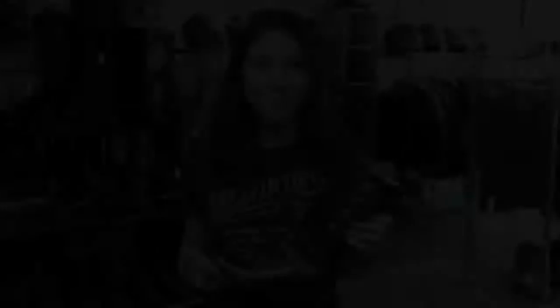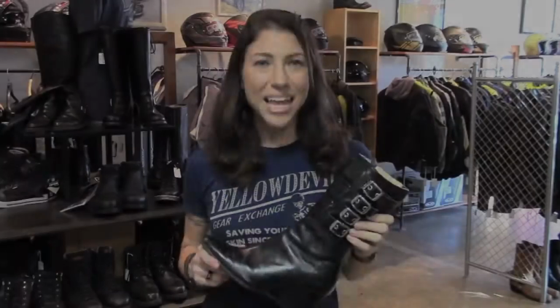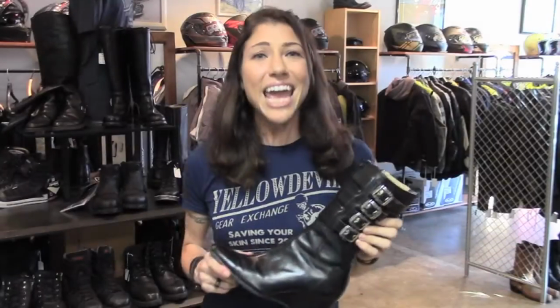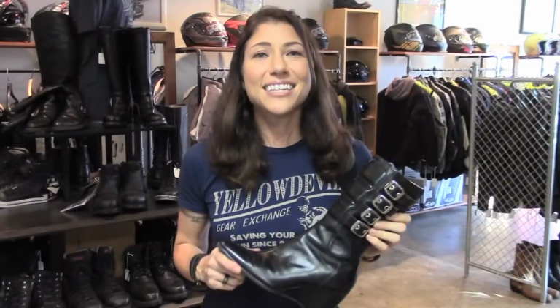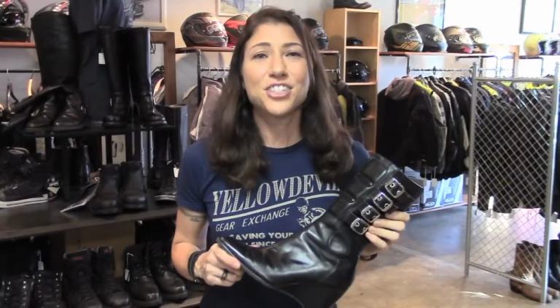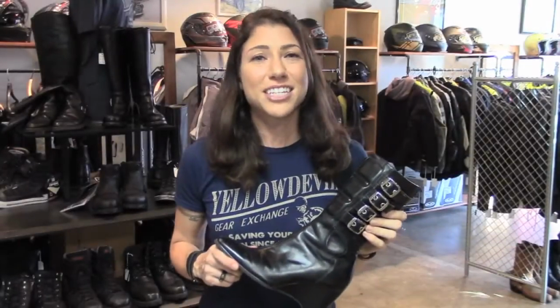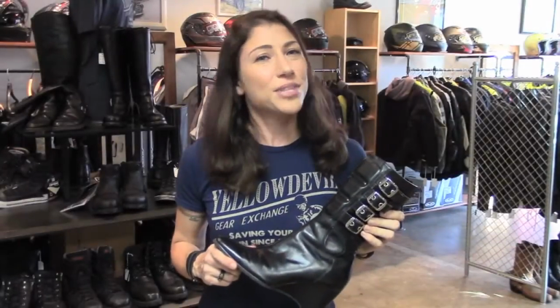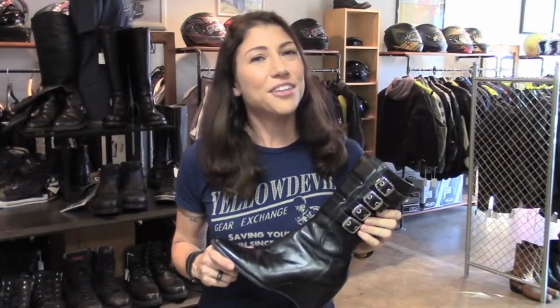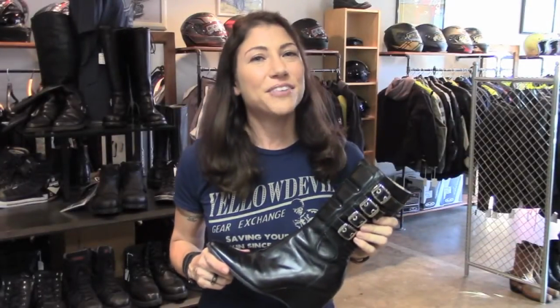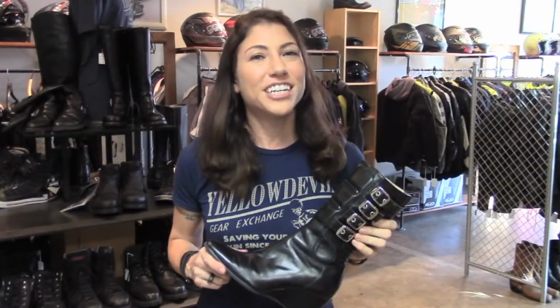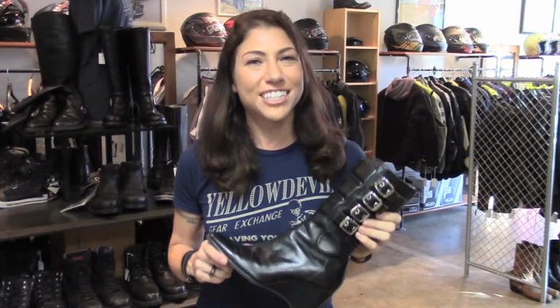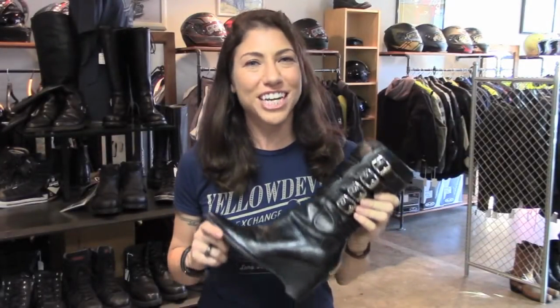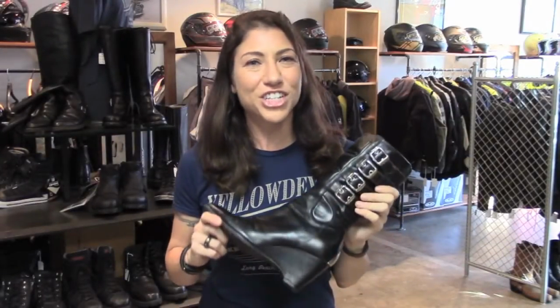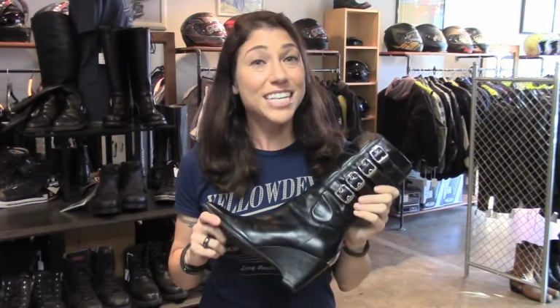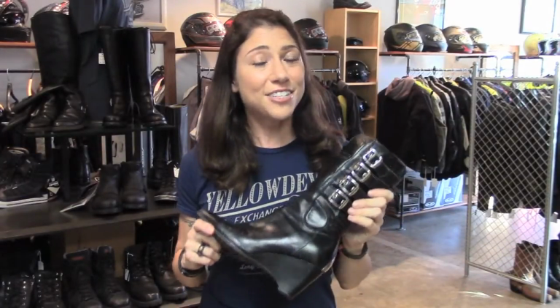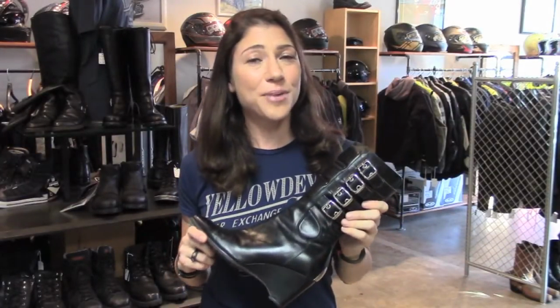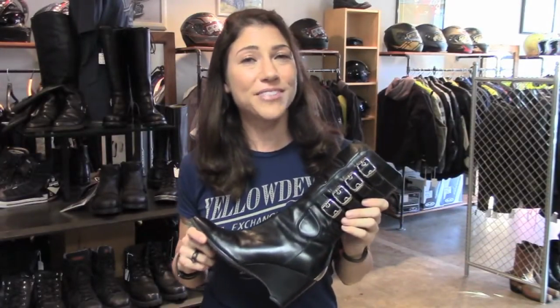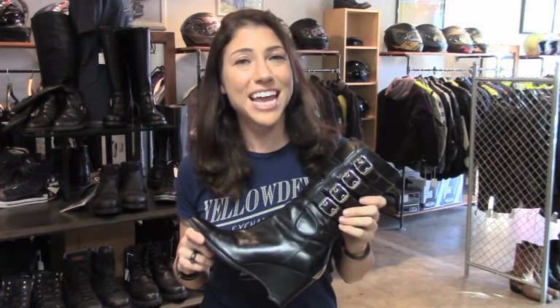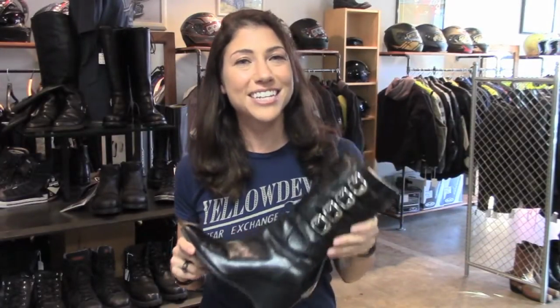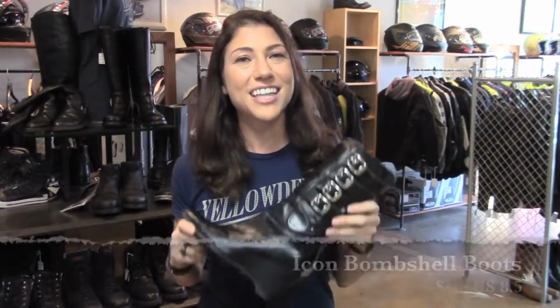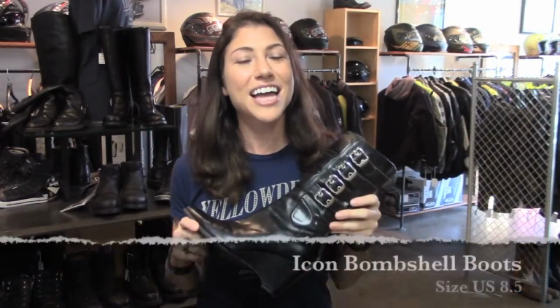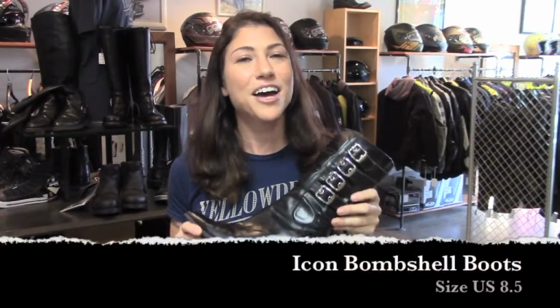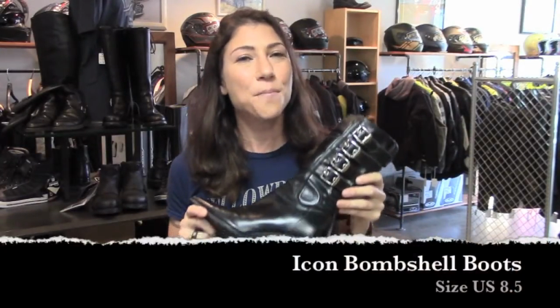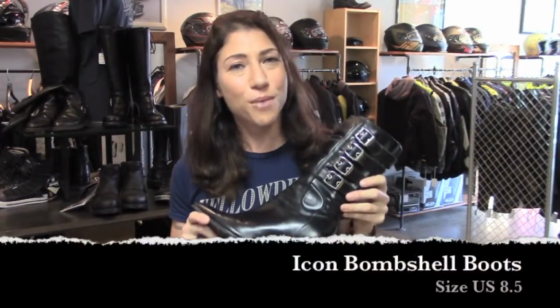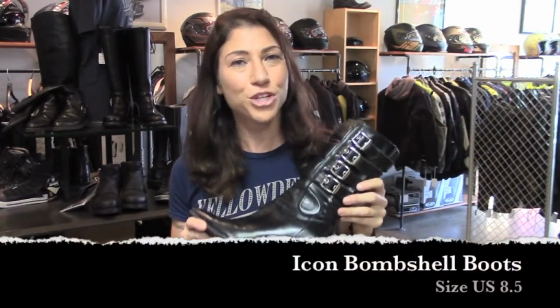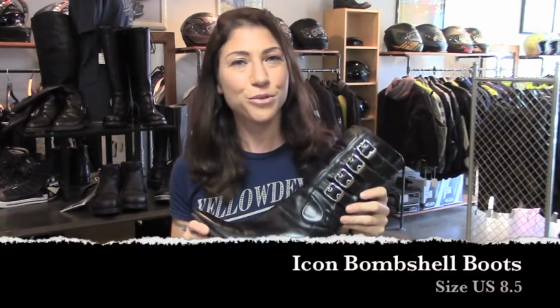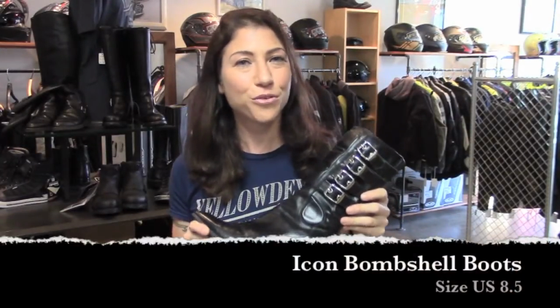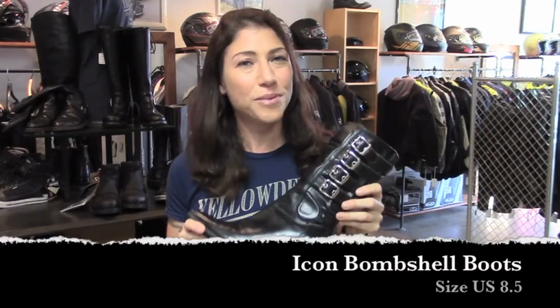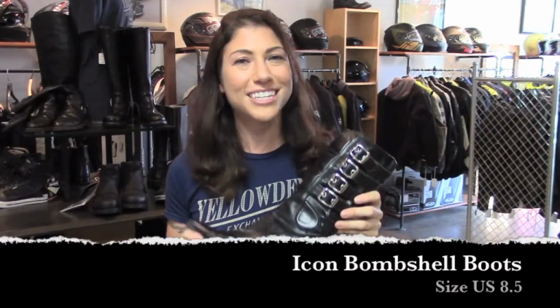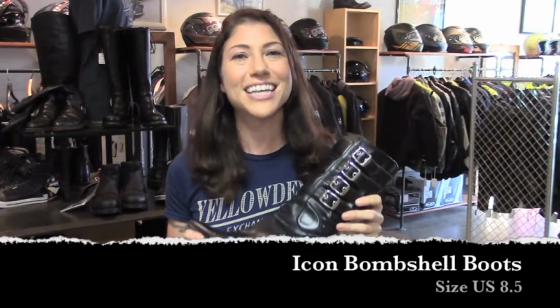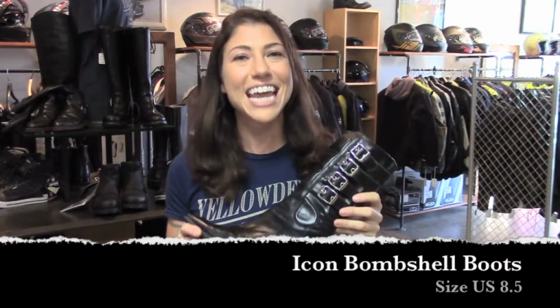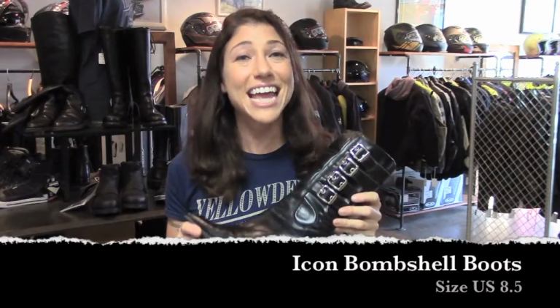Hey, this is Jessica with Yellow Devil Gear Exchange, and this is our pick of the day. It's the Icon Bombshell Boot for Women, size 8.5.